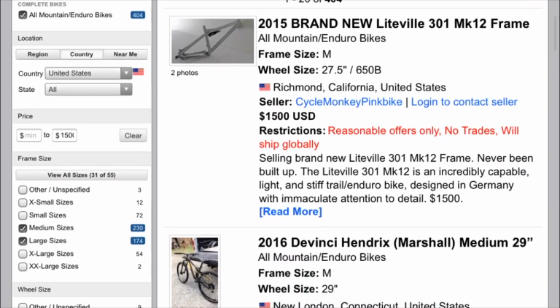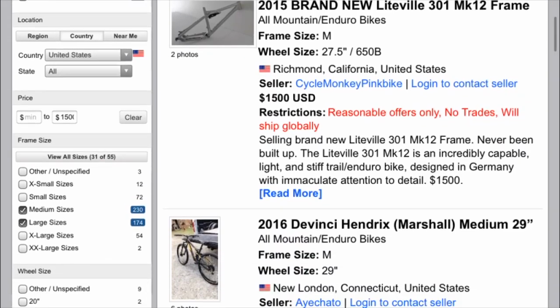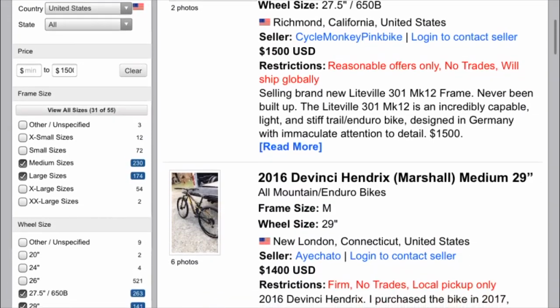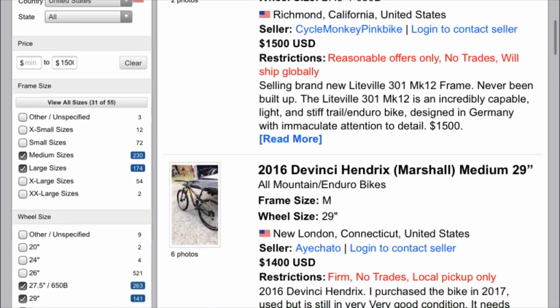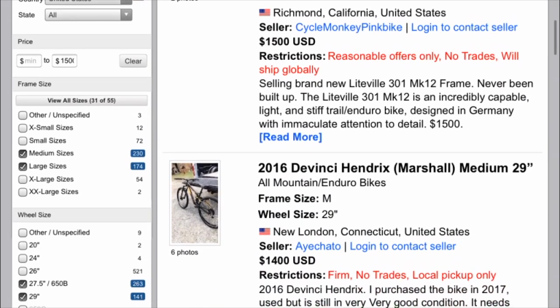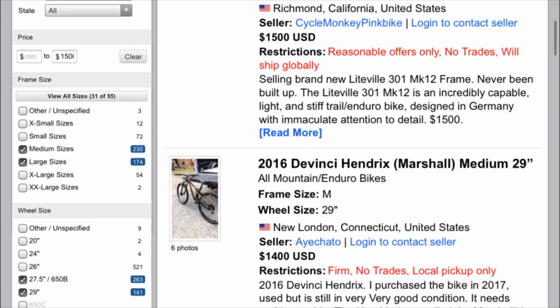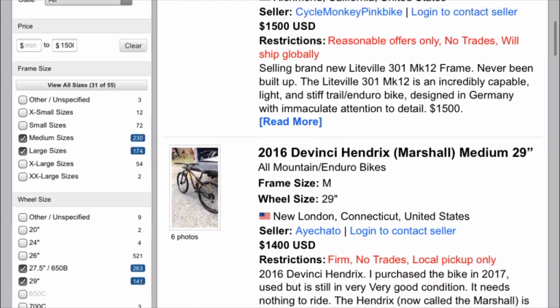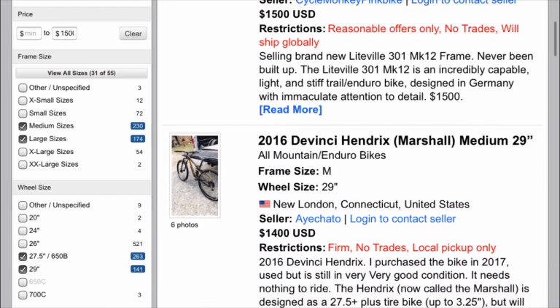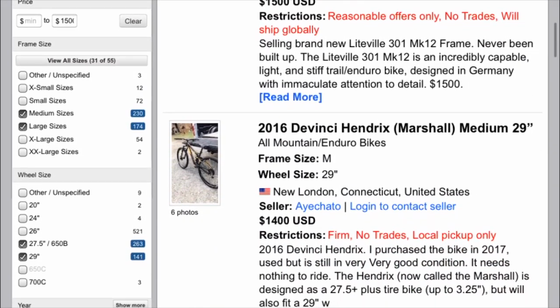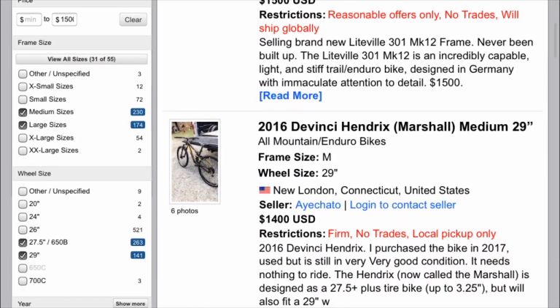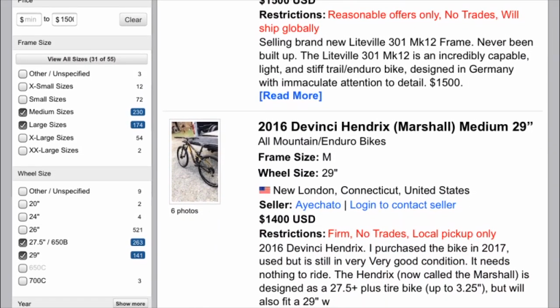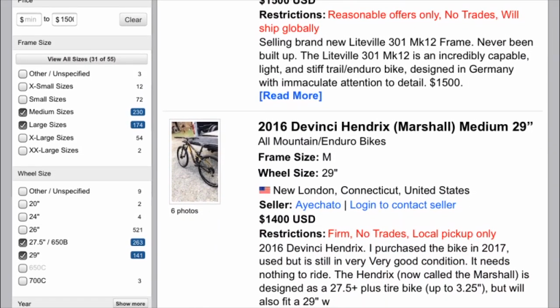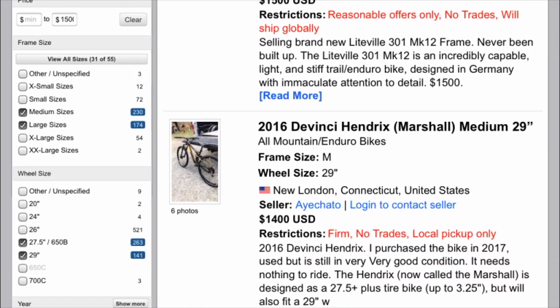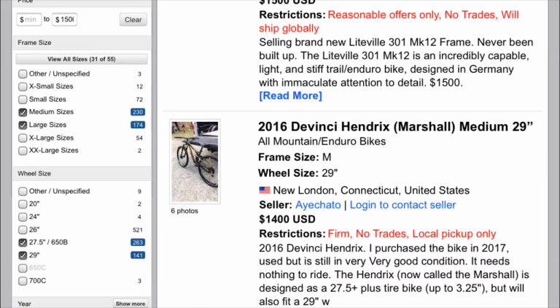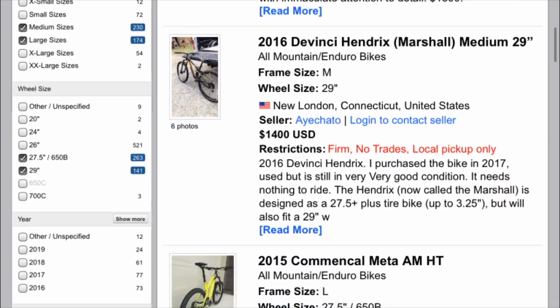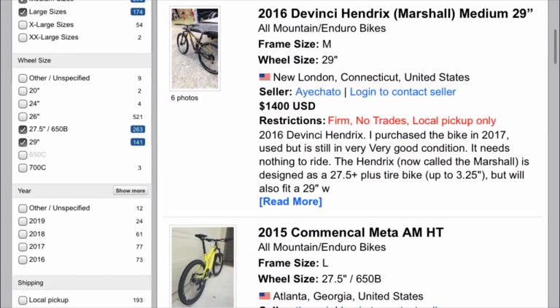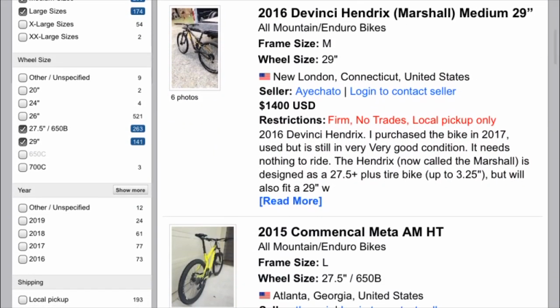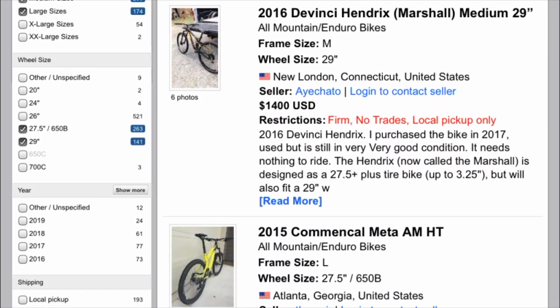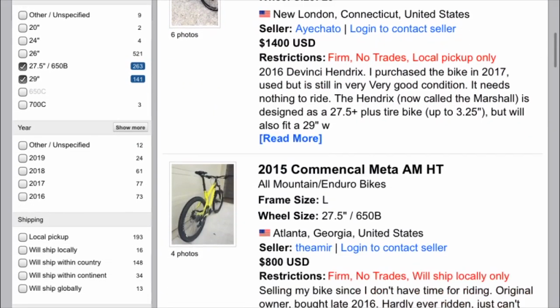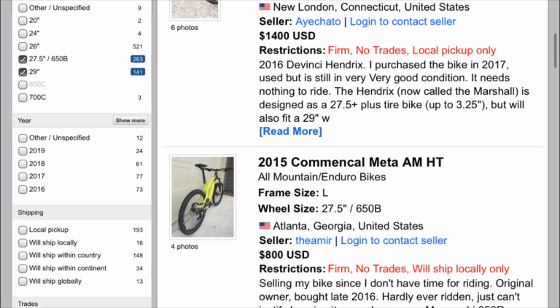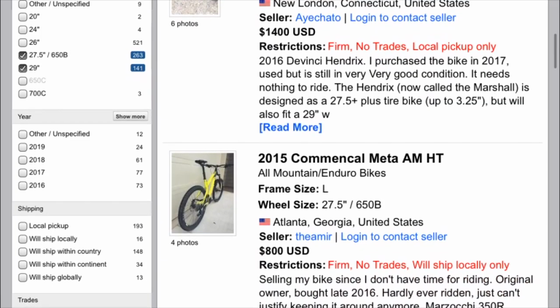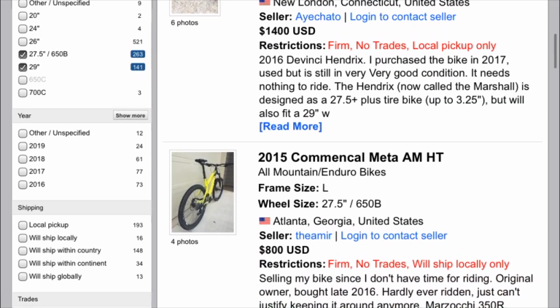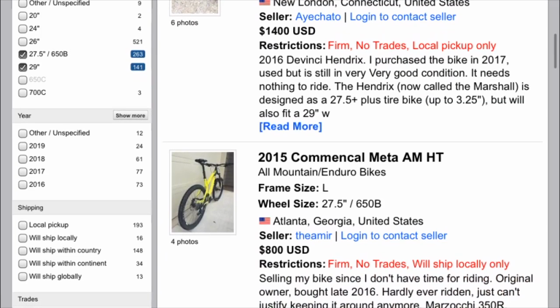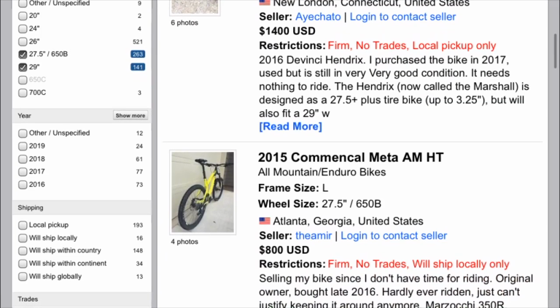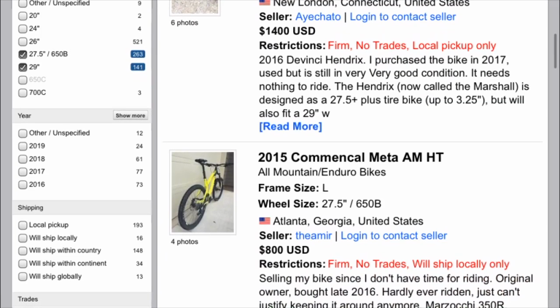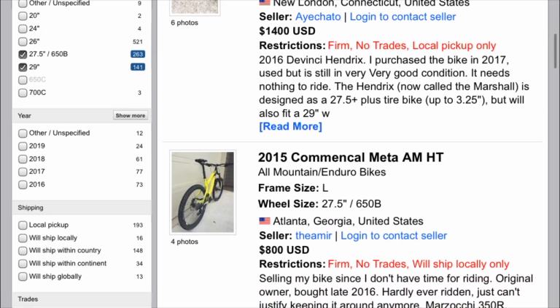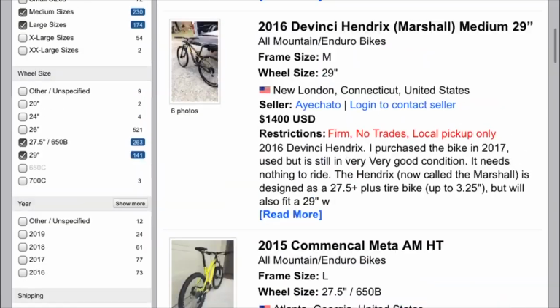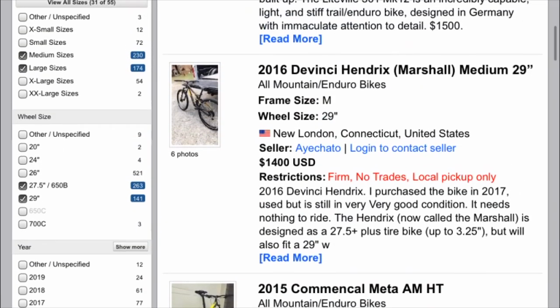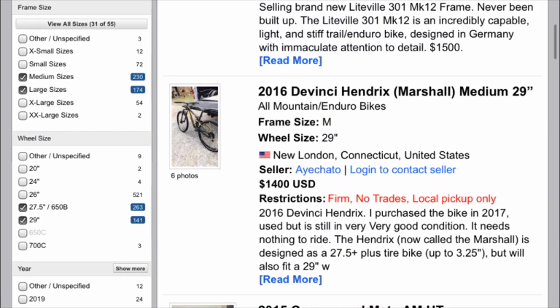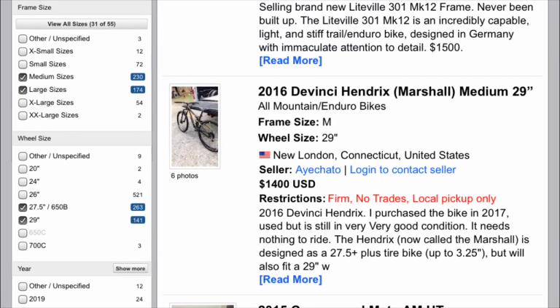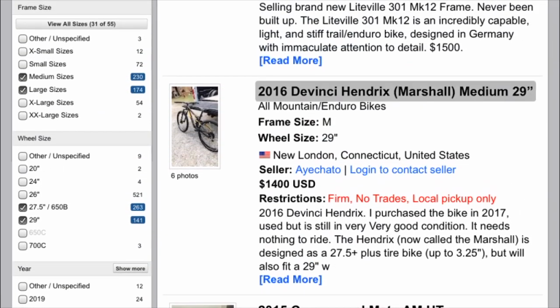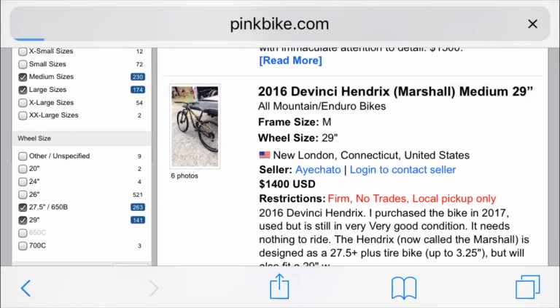So now we're going to take a look at all the bikes that it pulls up that meet all of our requirements. Let's take a look.